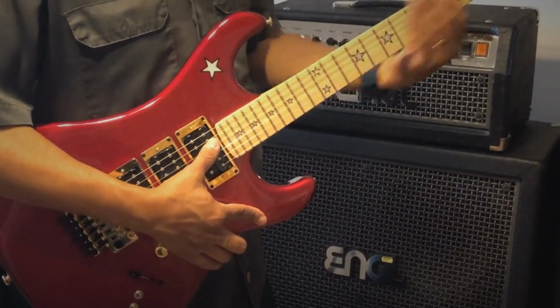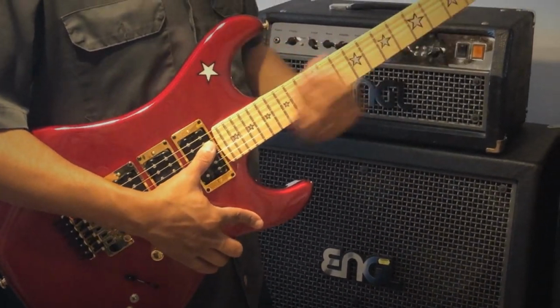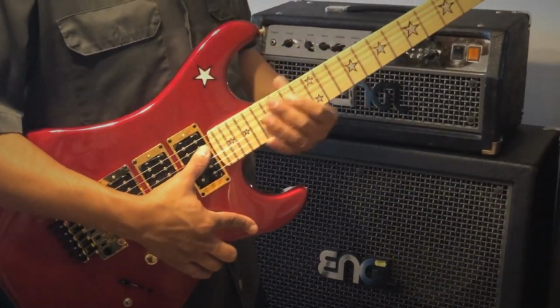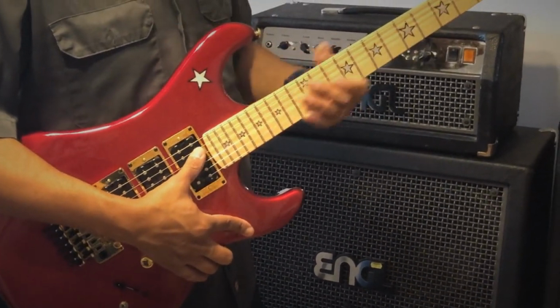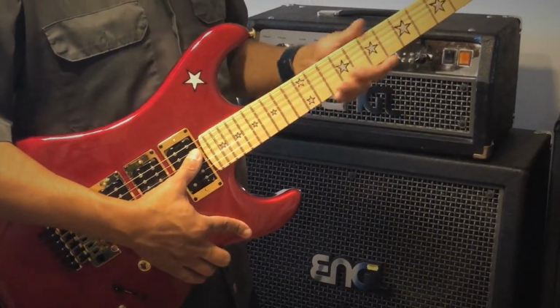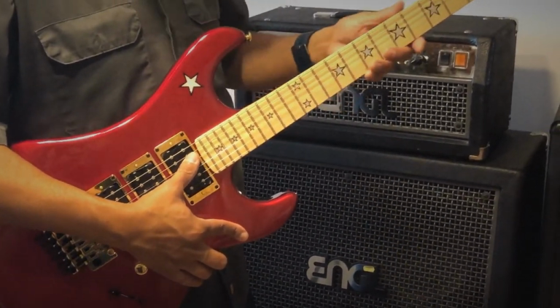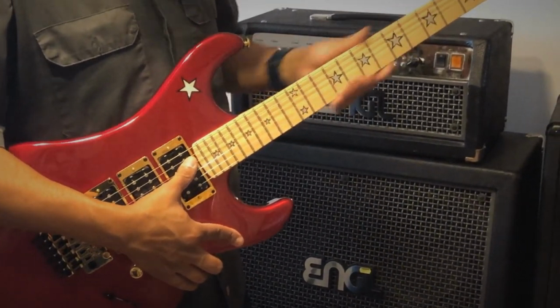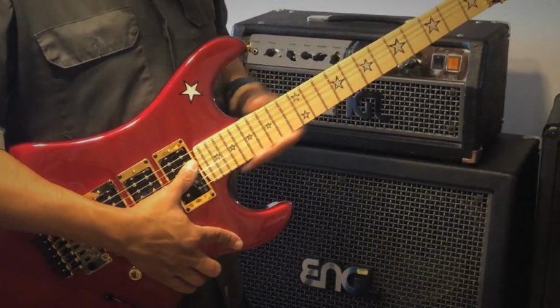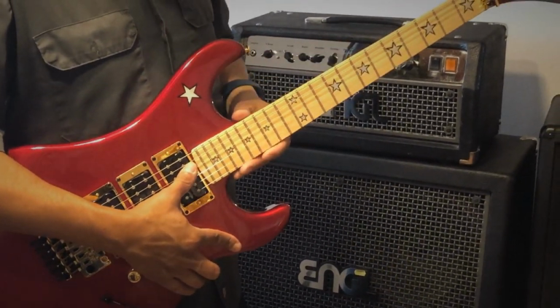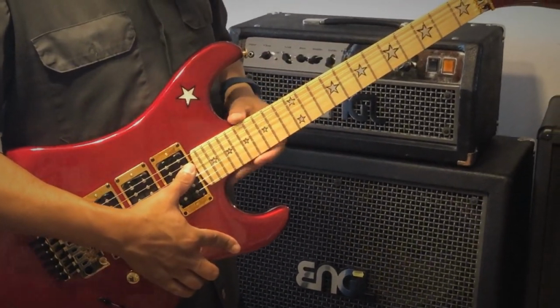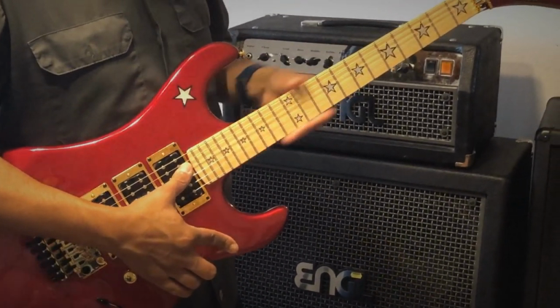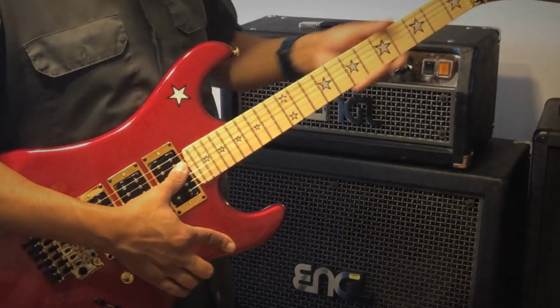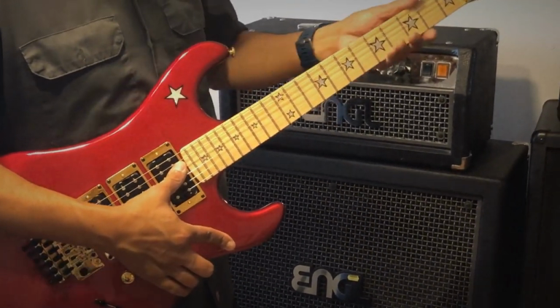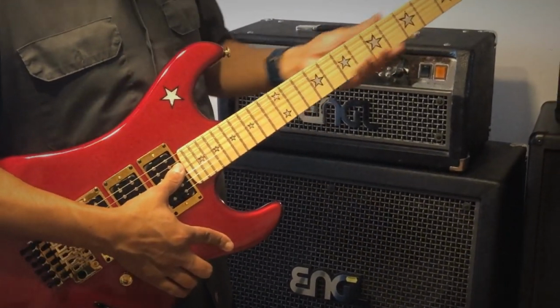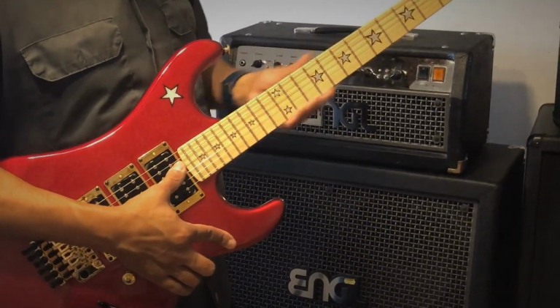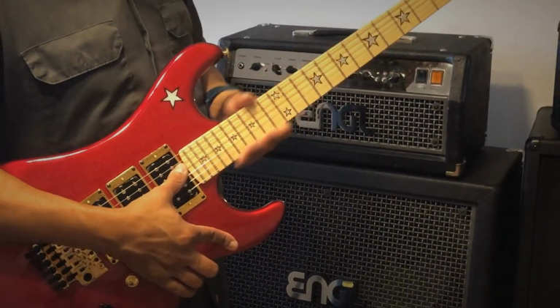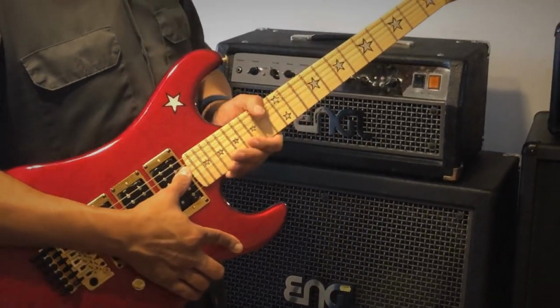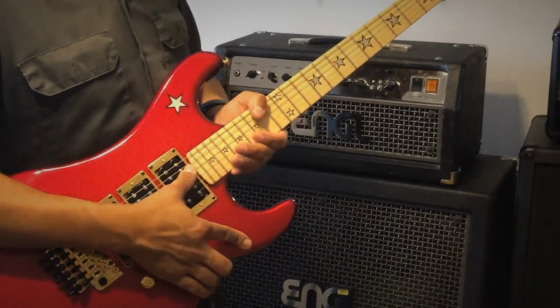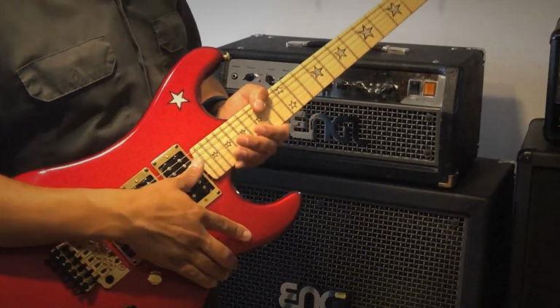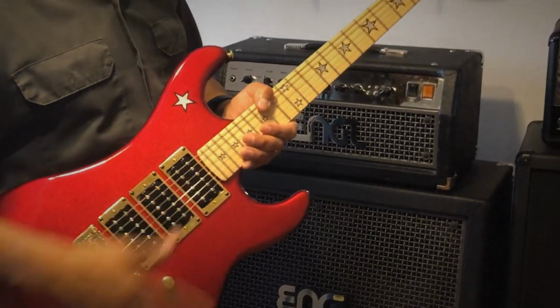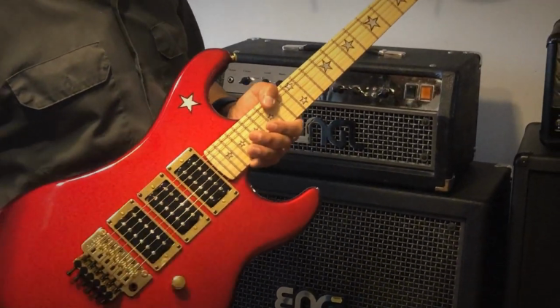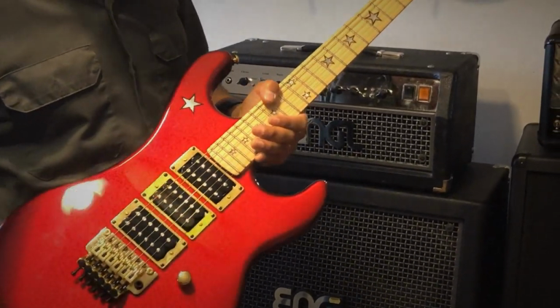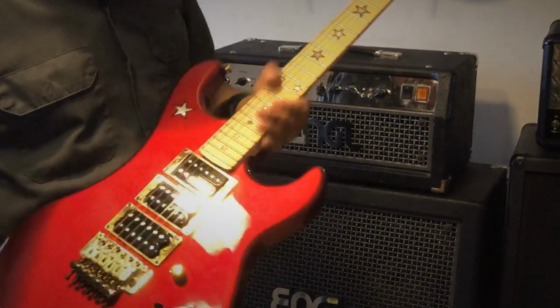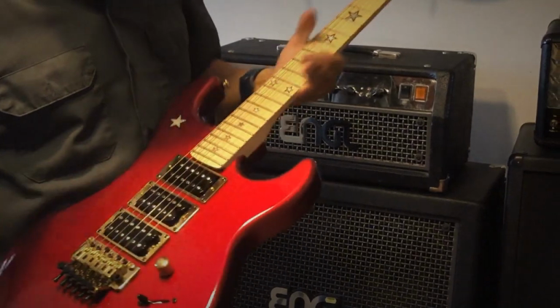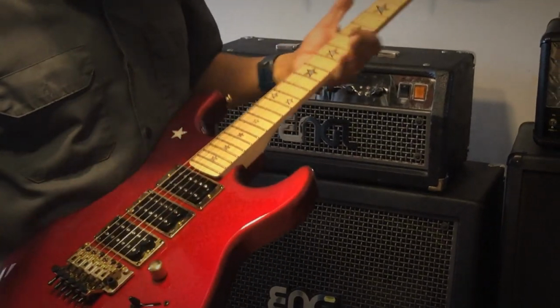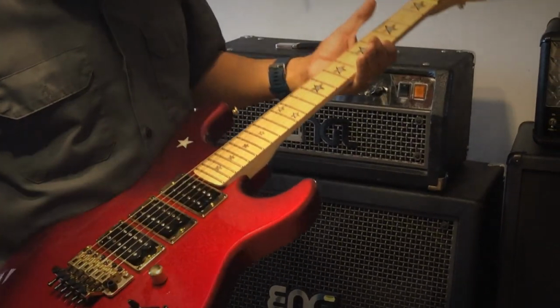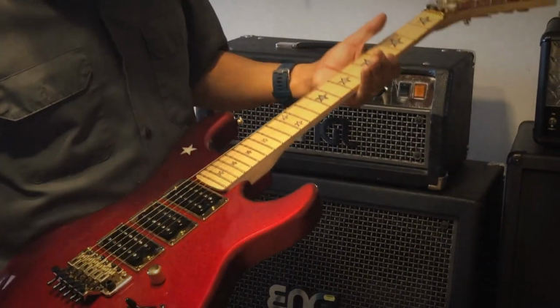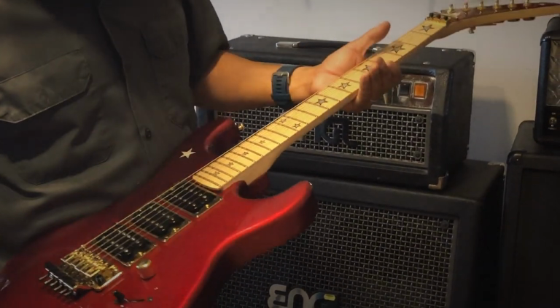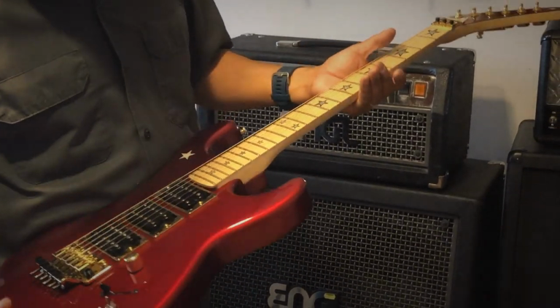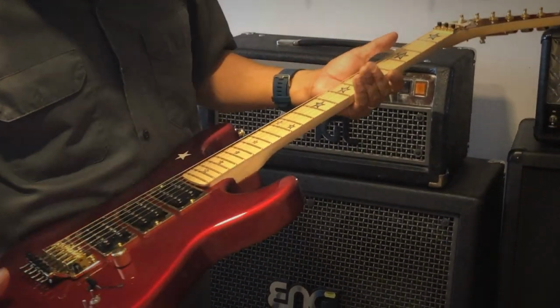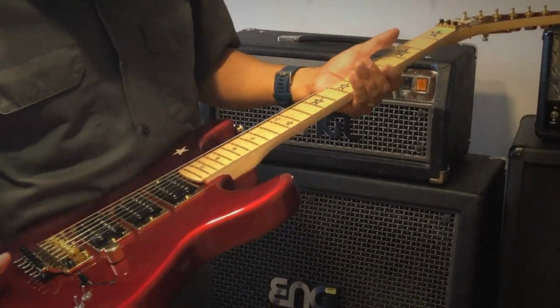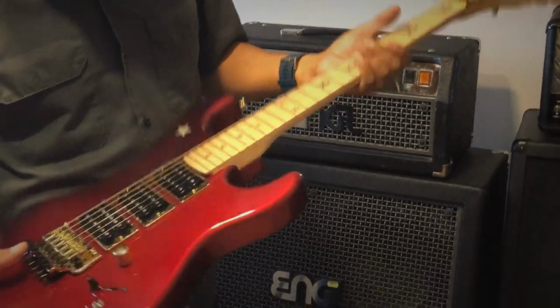Overall it still feels like a pretty nice guitar — doesn't feel too different from the others aside from the neck. The neck definitely feels a little bit fatter, but looks-wise it looks pretty solid.